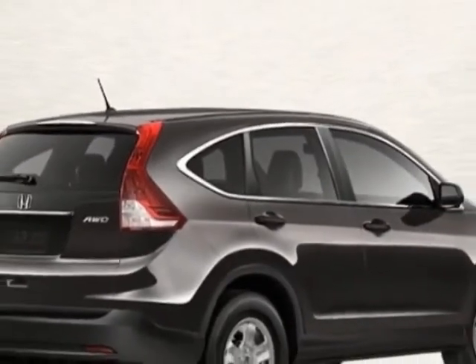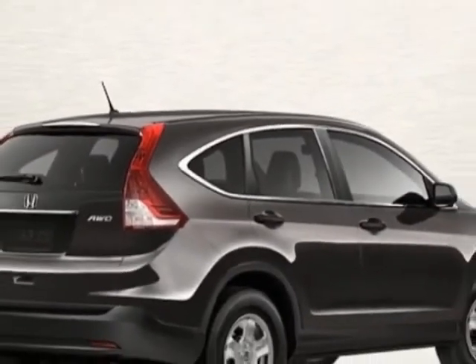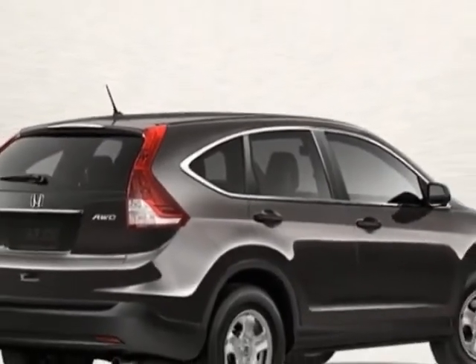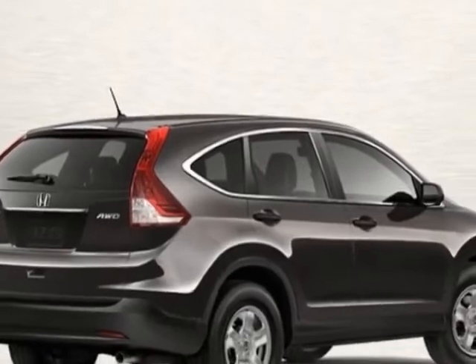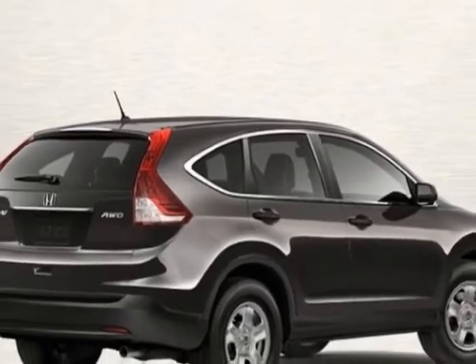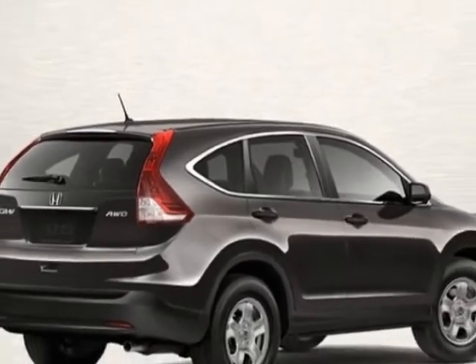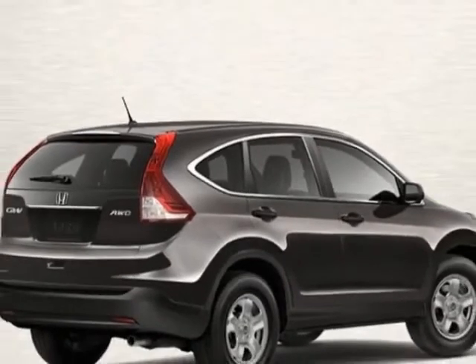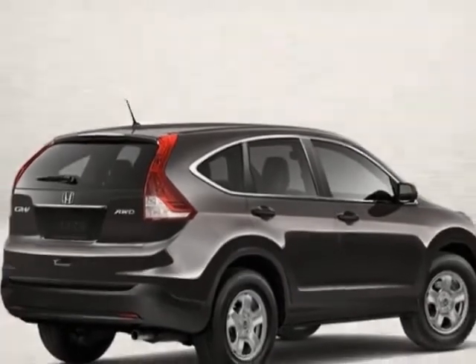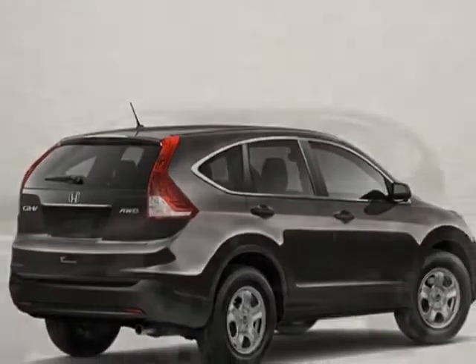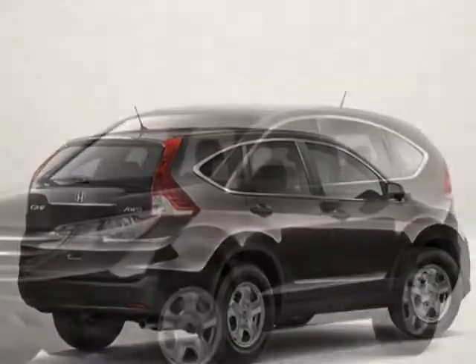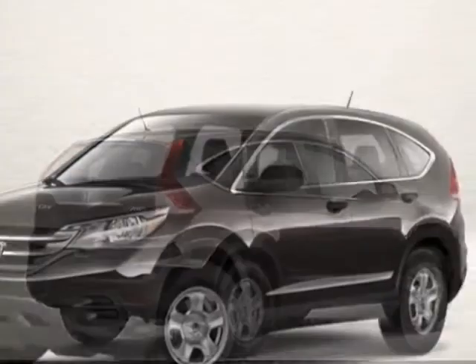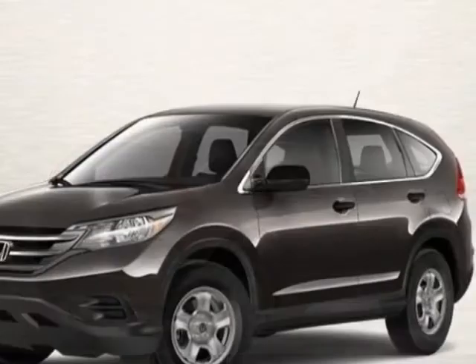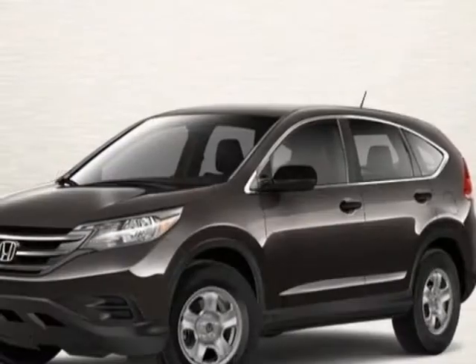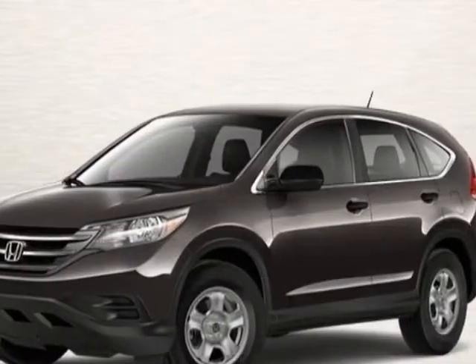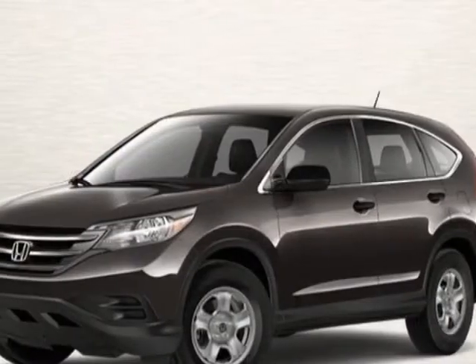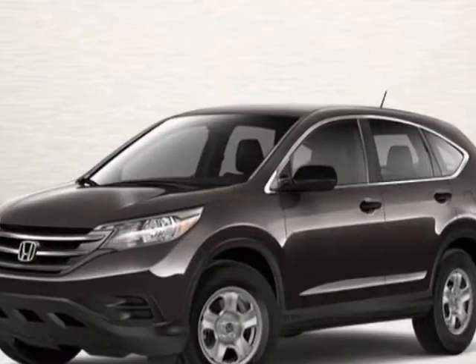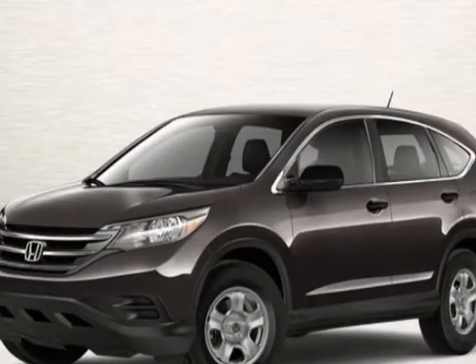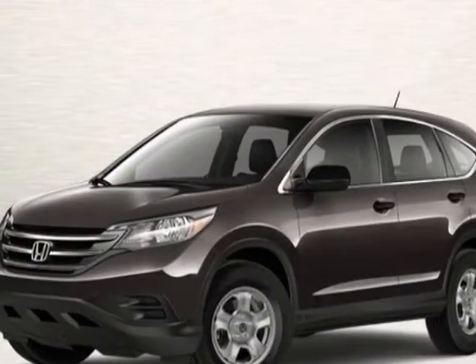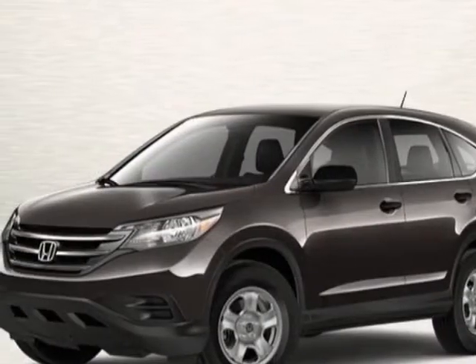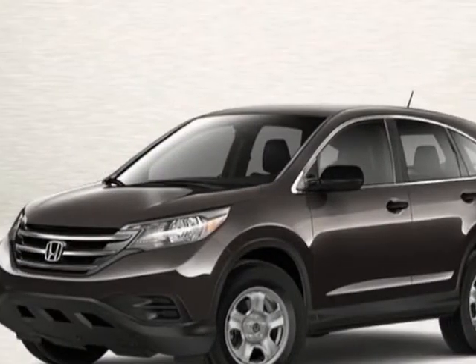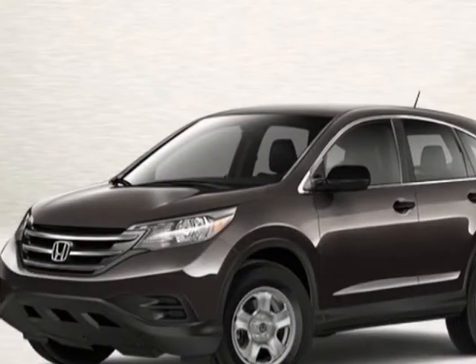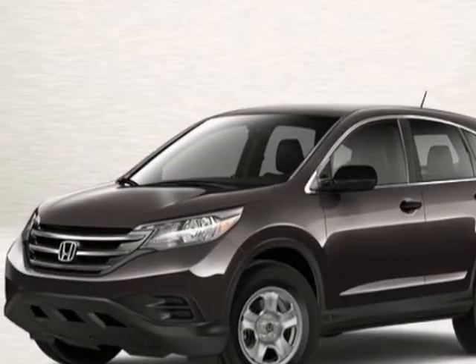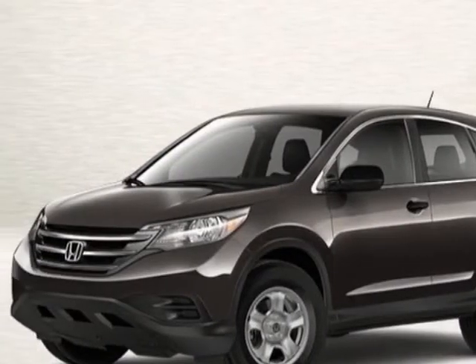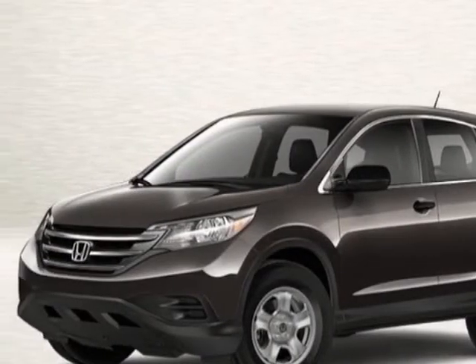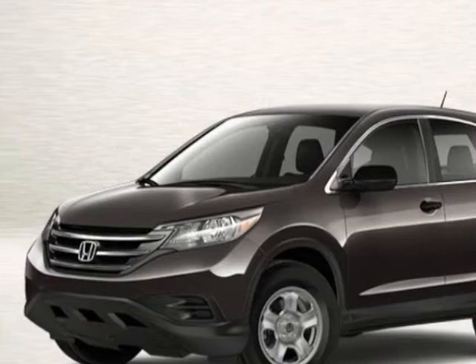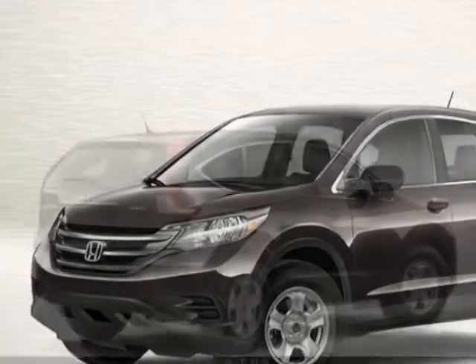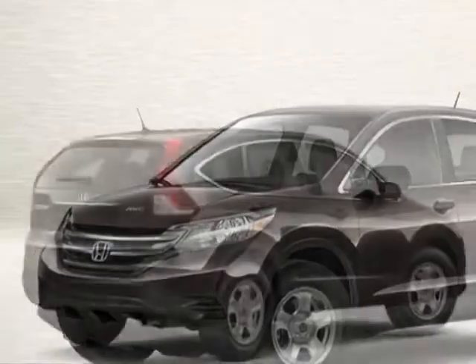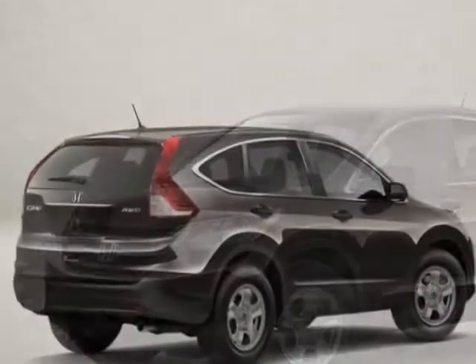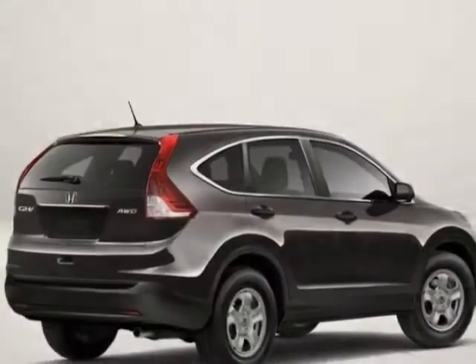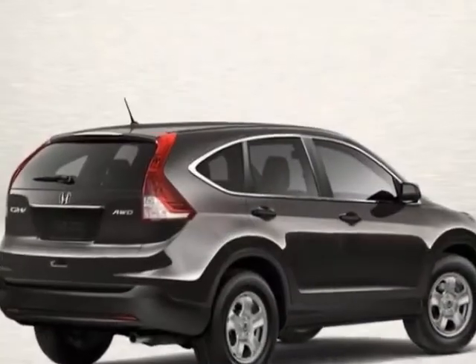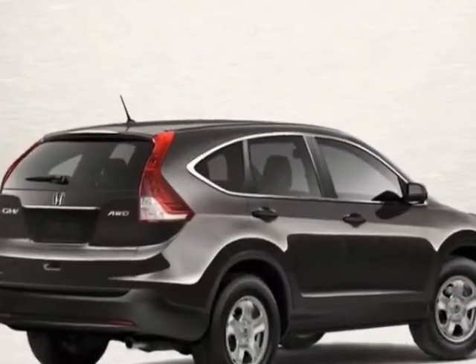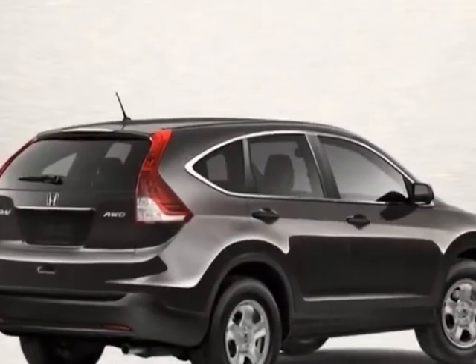This CR-V boasts a 2.4 liter inline-four engine and has a 5-speed automatic transmission.